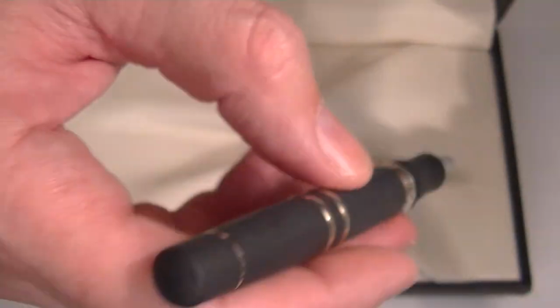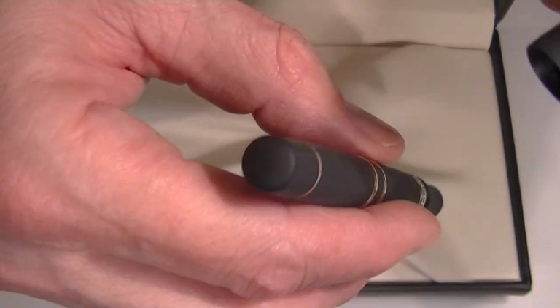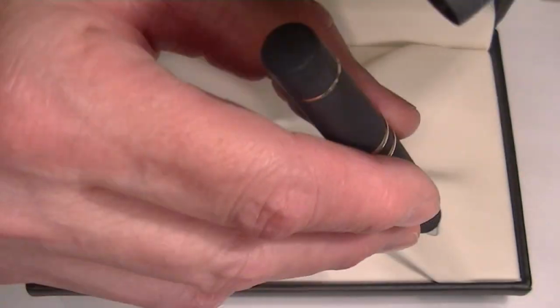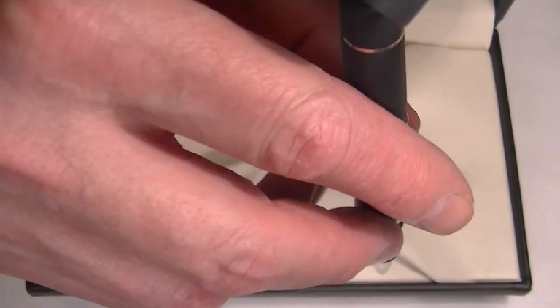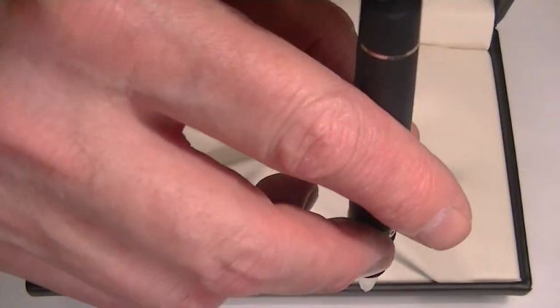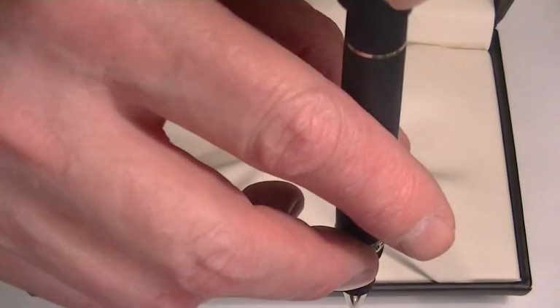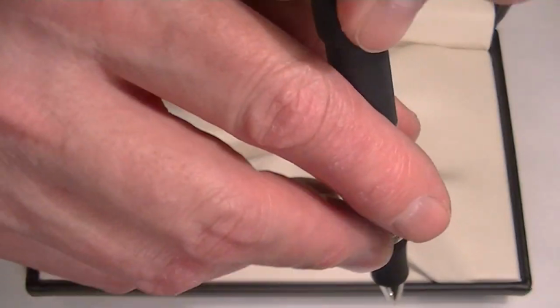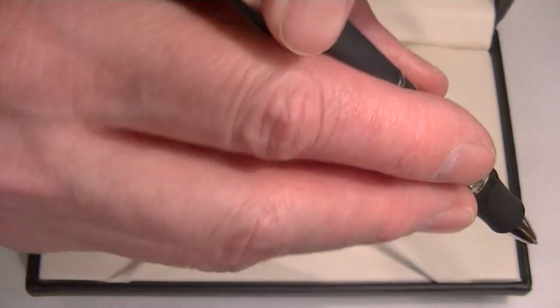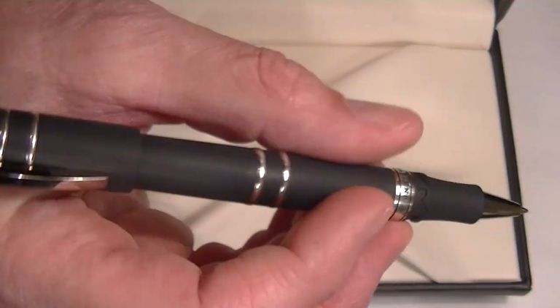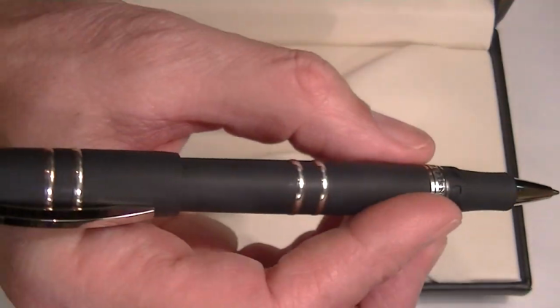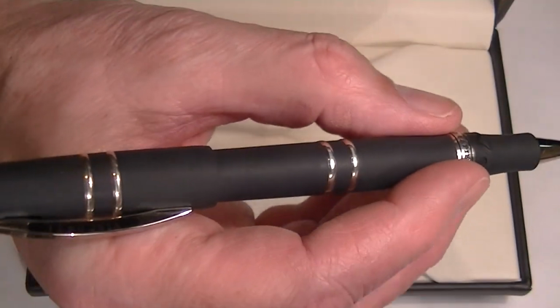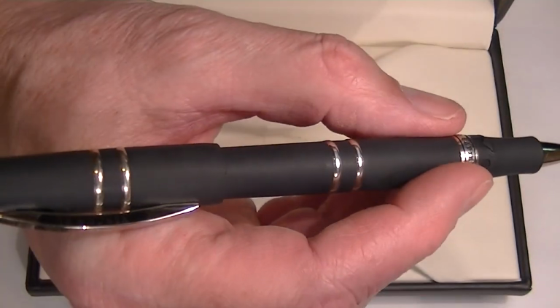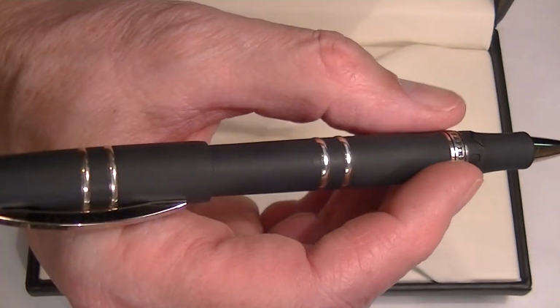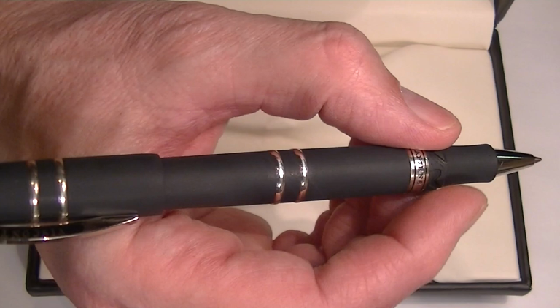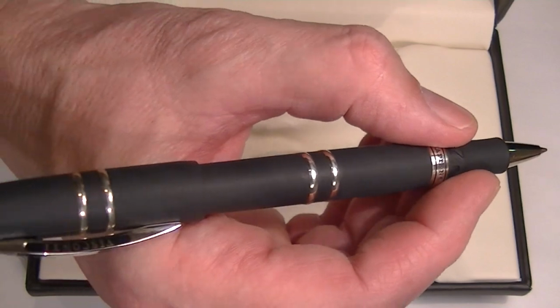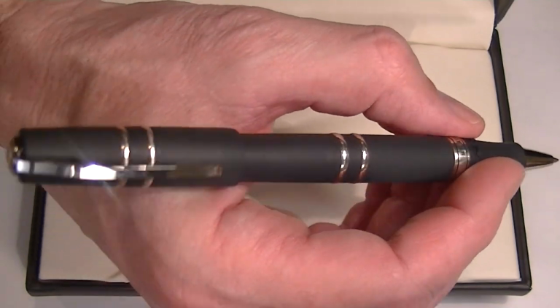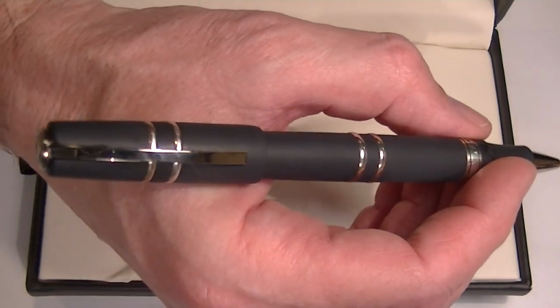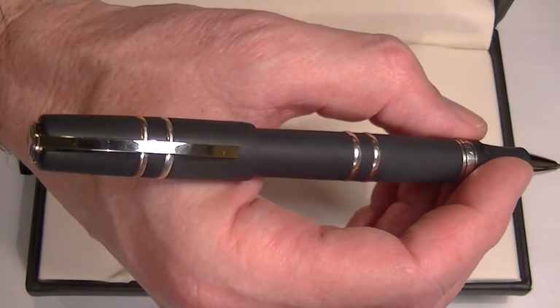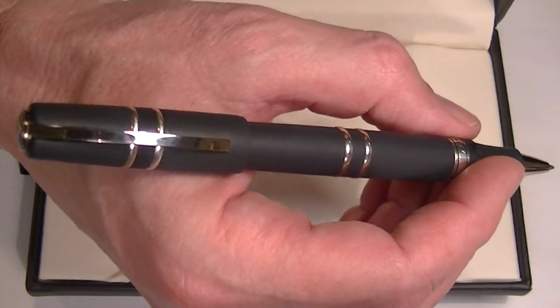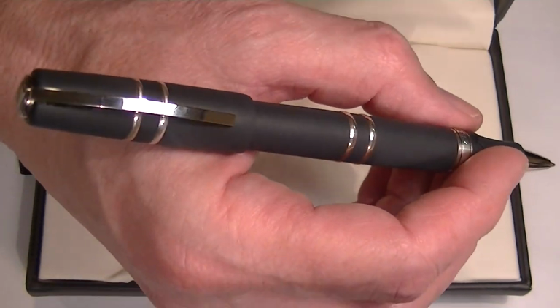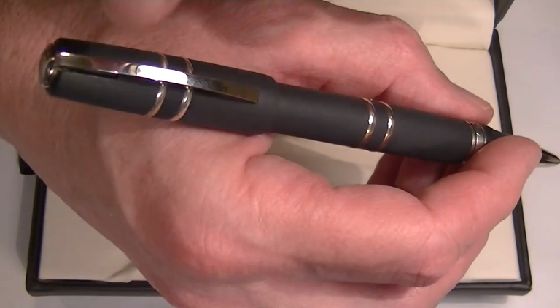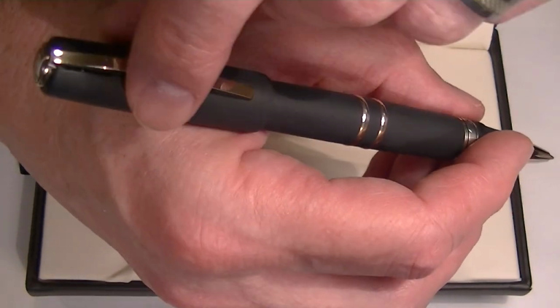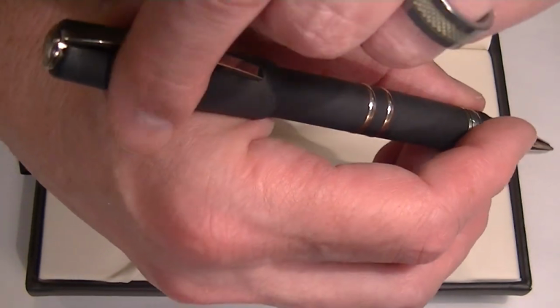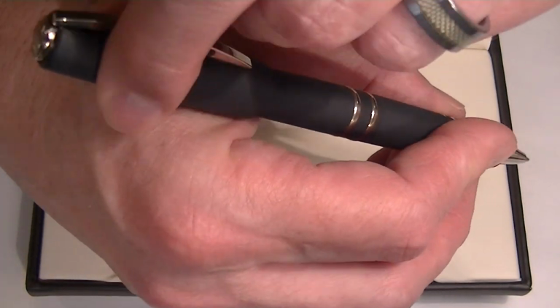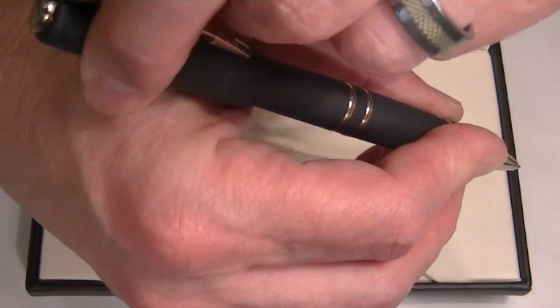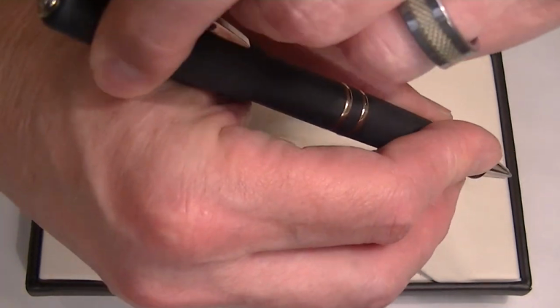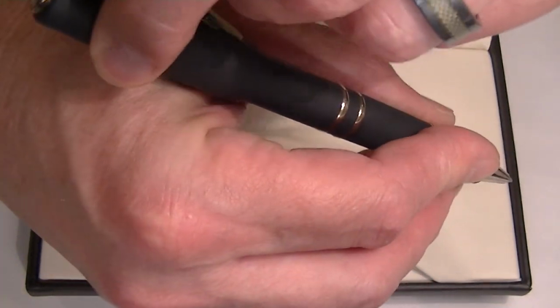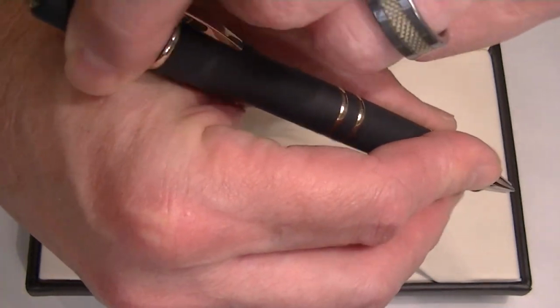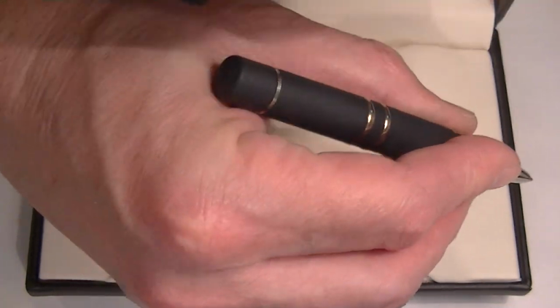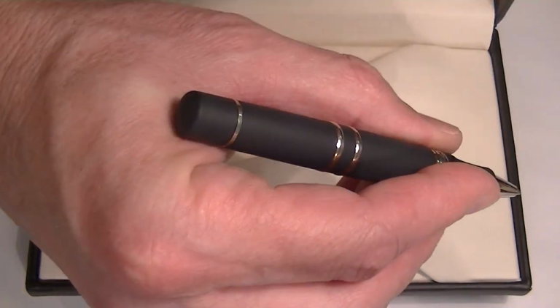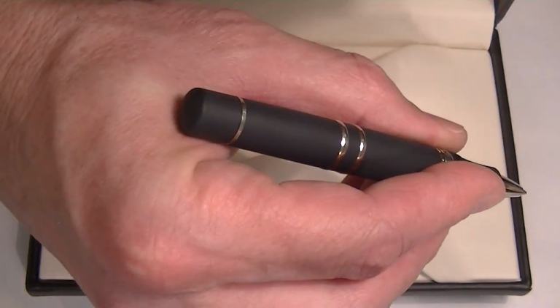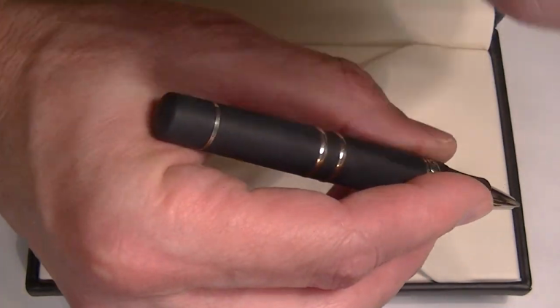The cap can be posted if you want to use it when writing, though it makes the pen pretty long and a bit top-heavy. That cap is a little bit heavy.